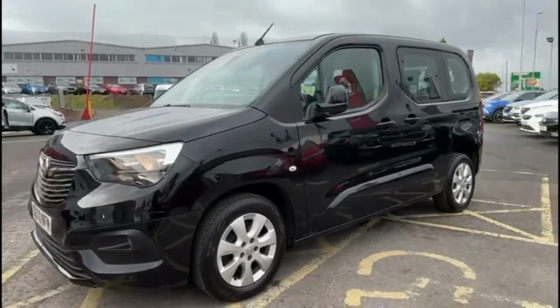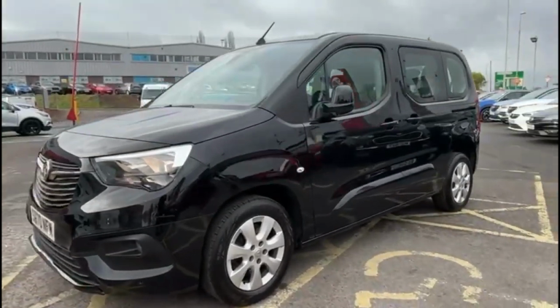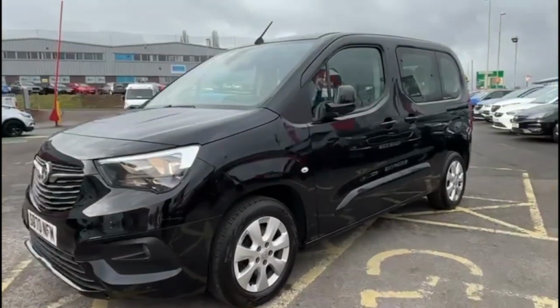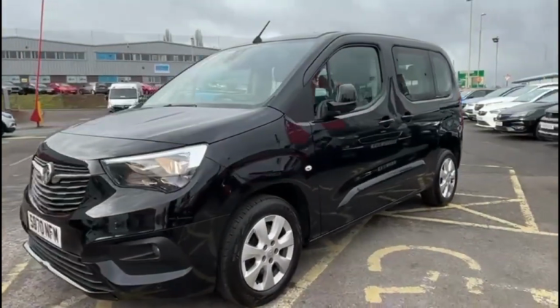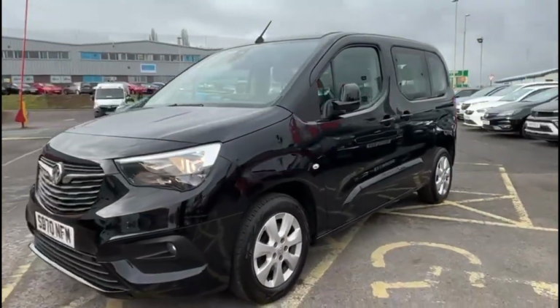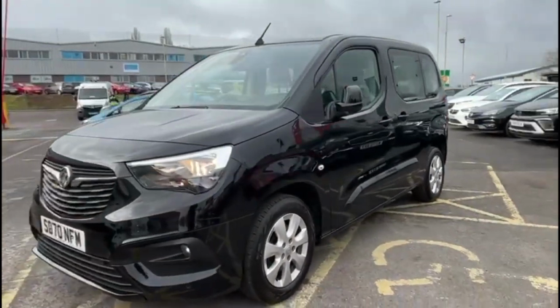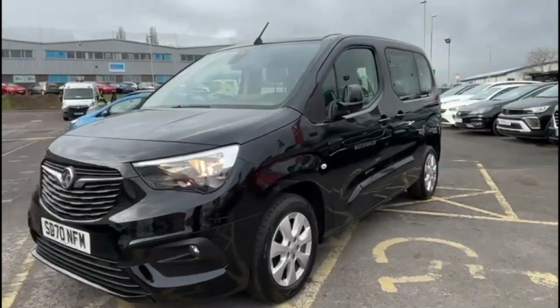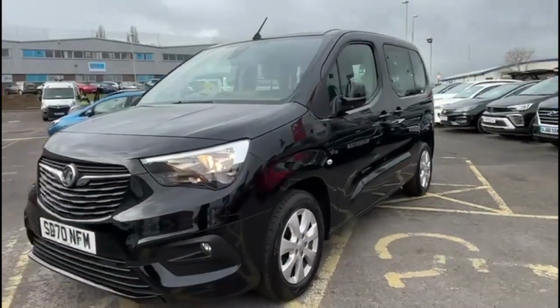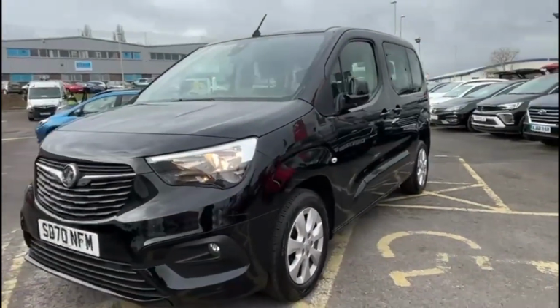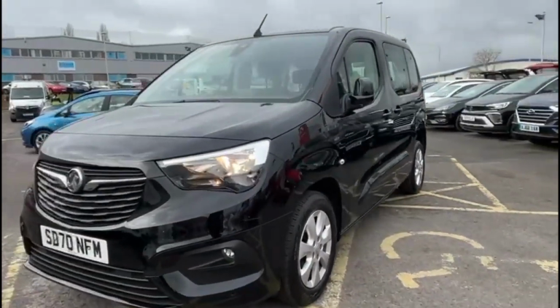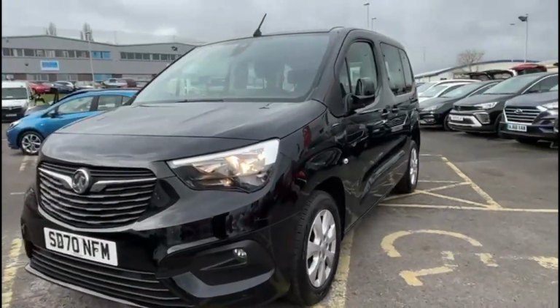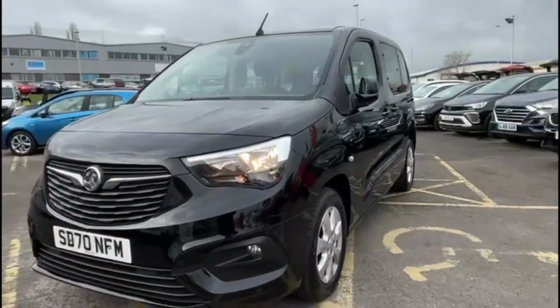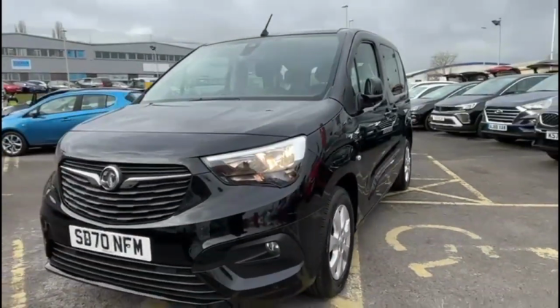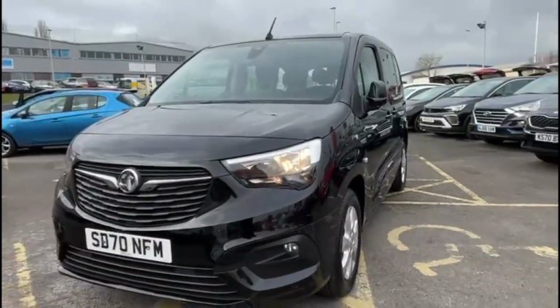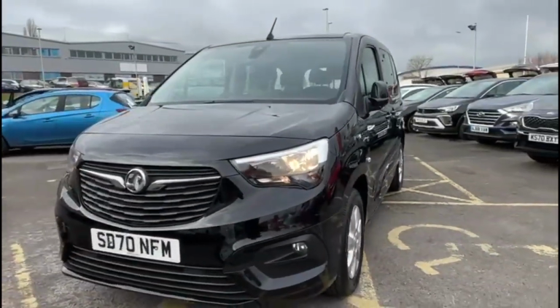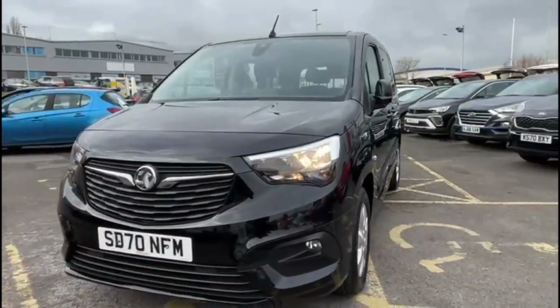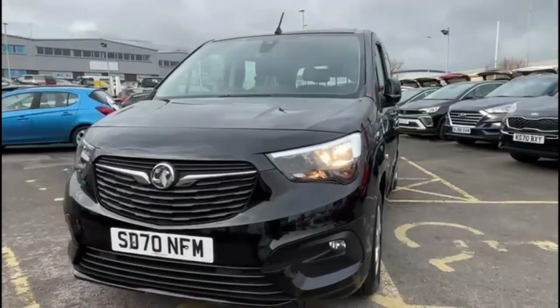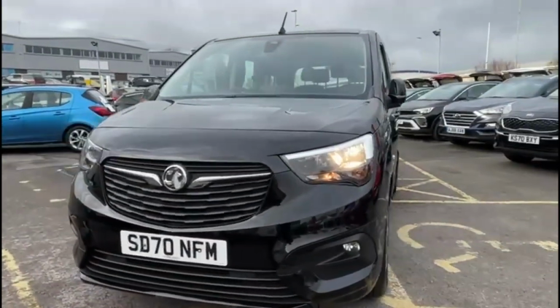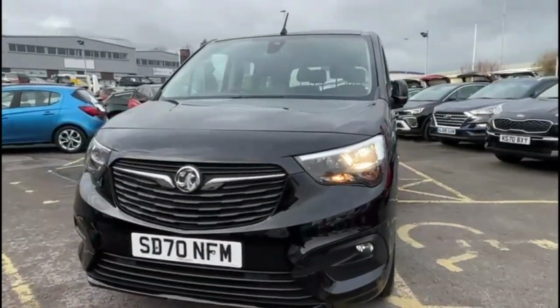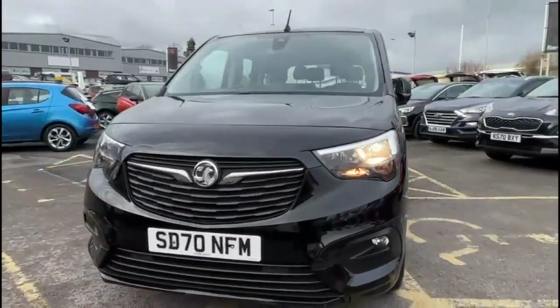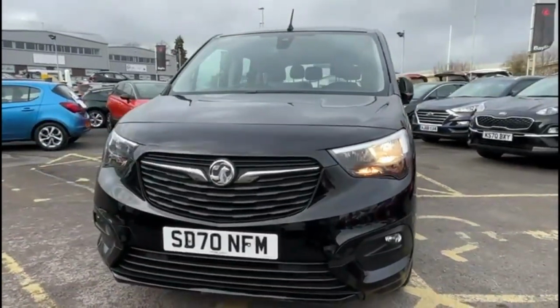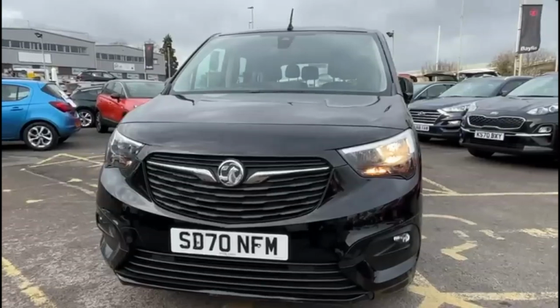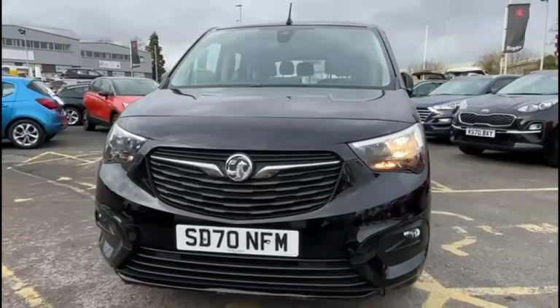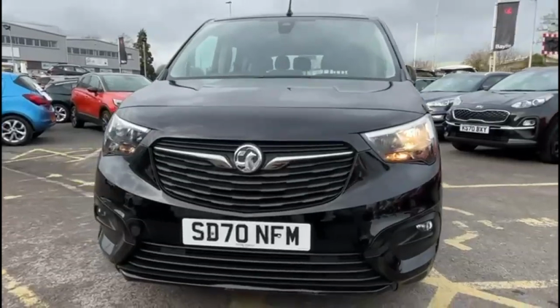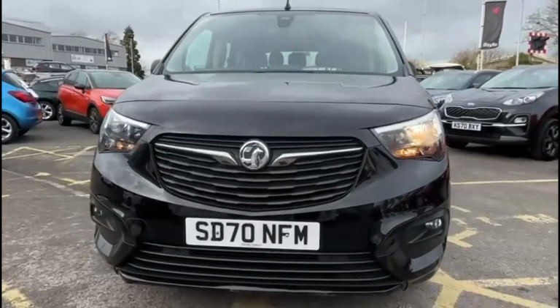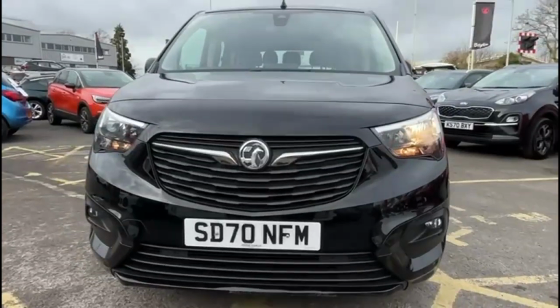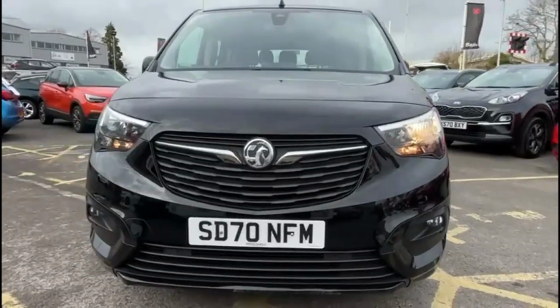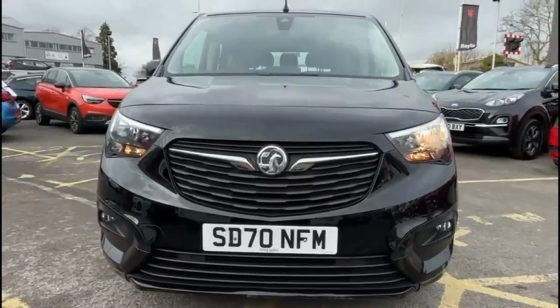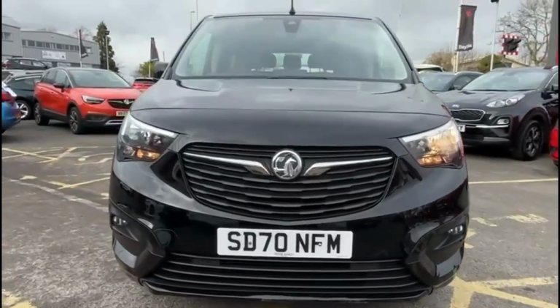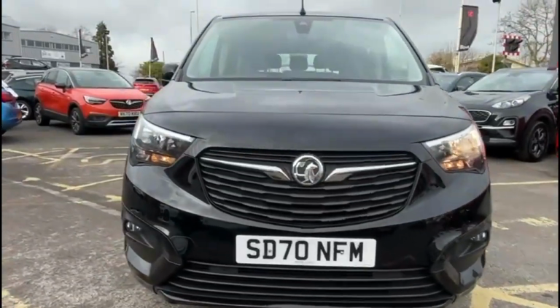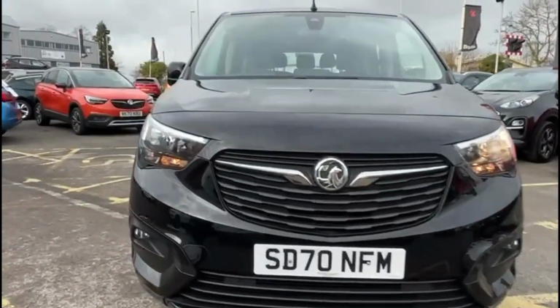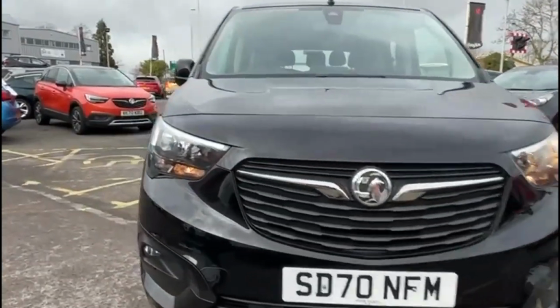Looking at the front of the vehicle, there are halogen headlights, LED daytime running lights and front fog lights.